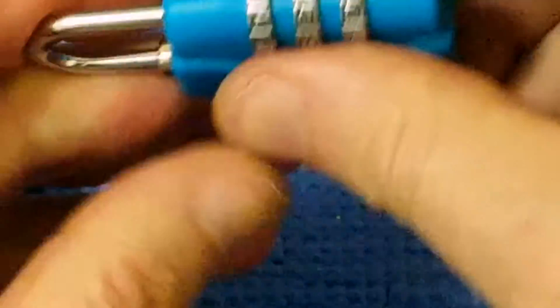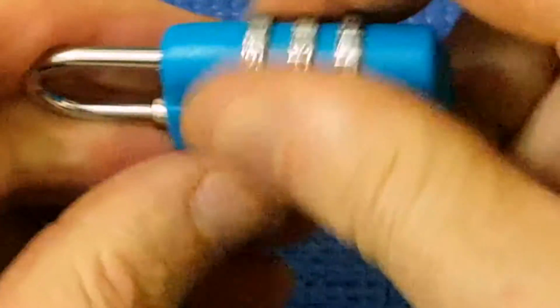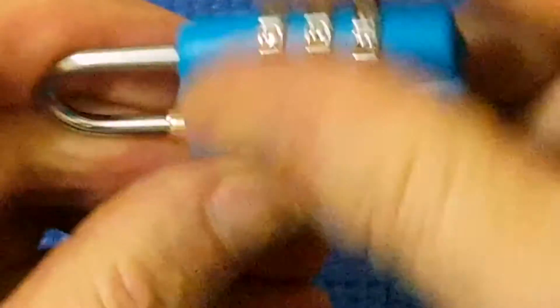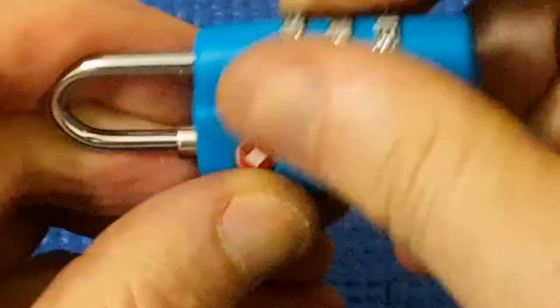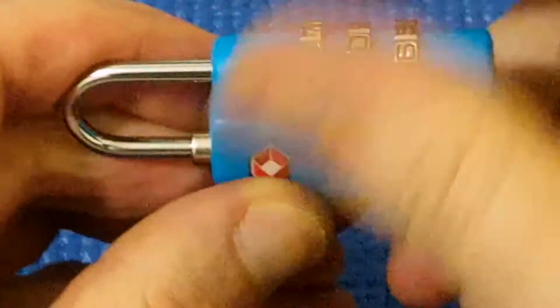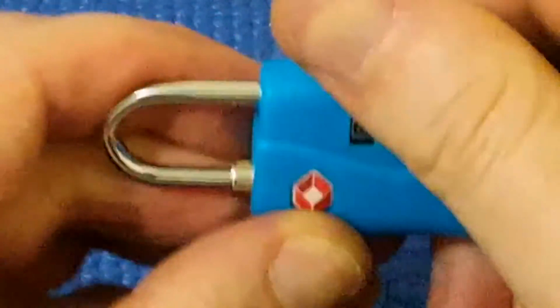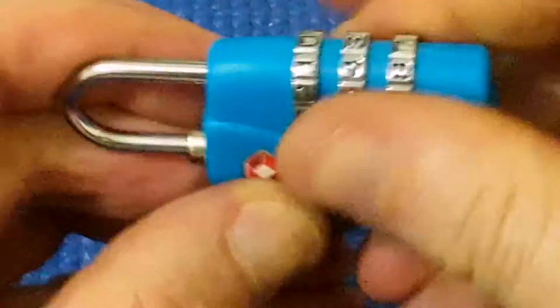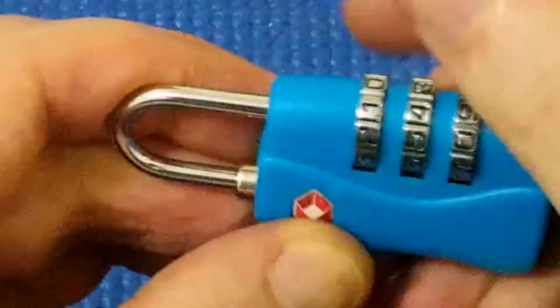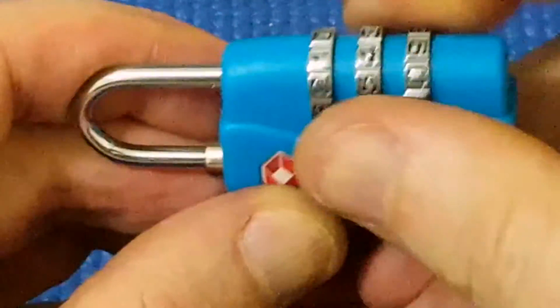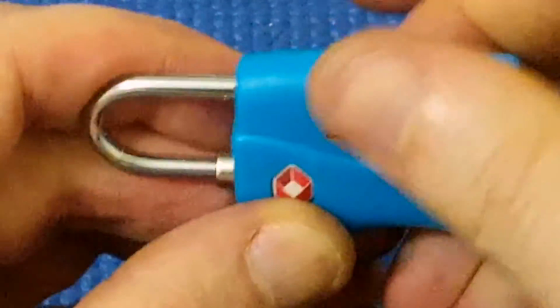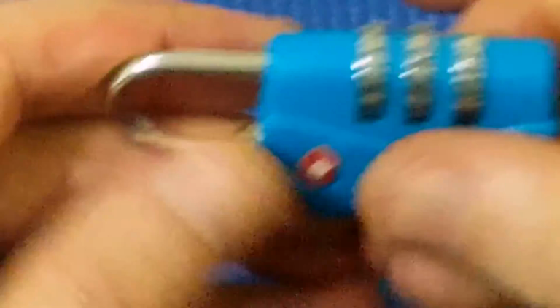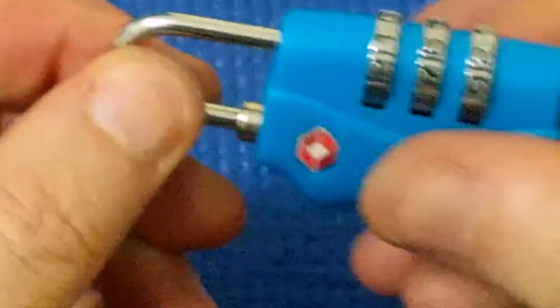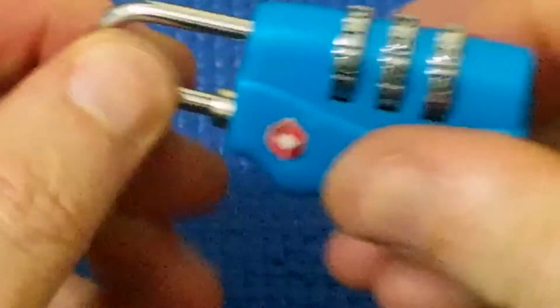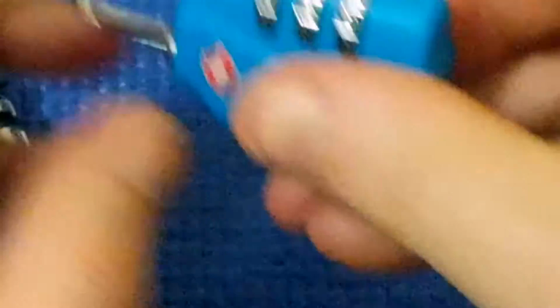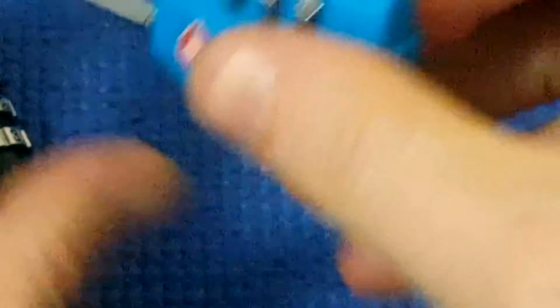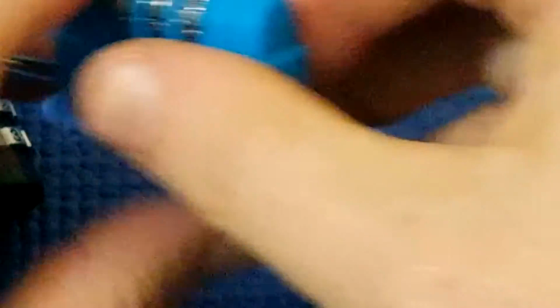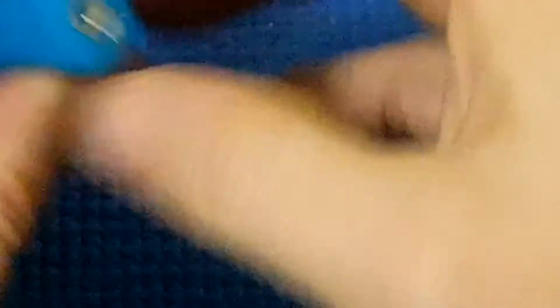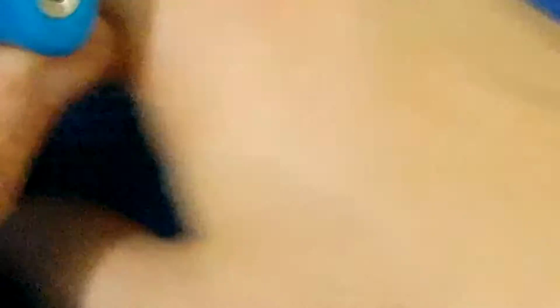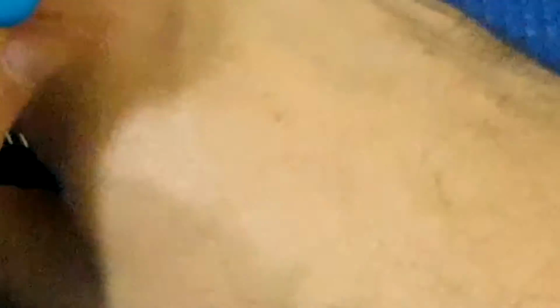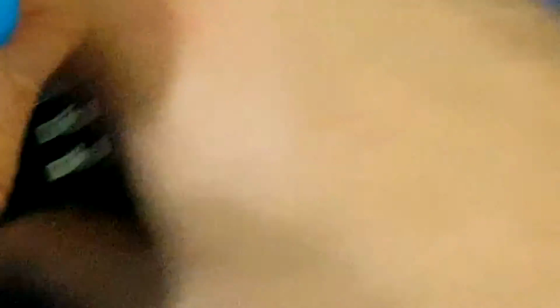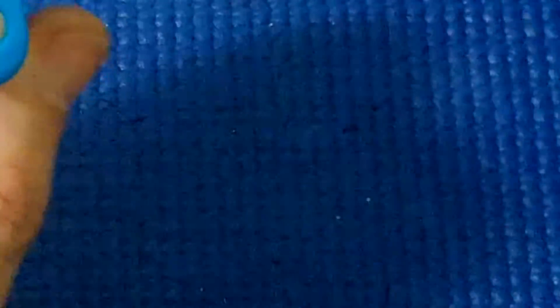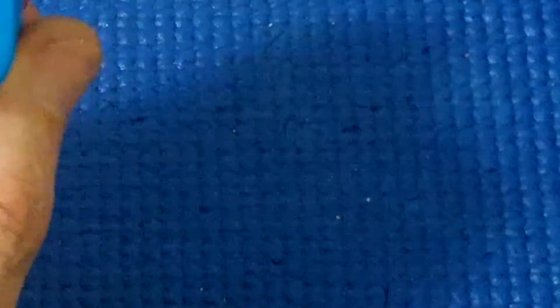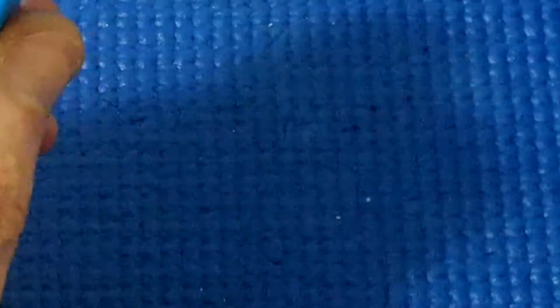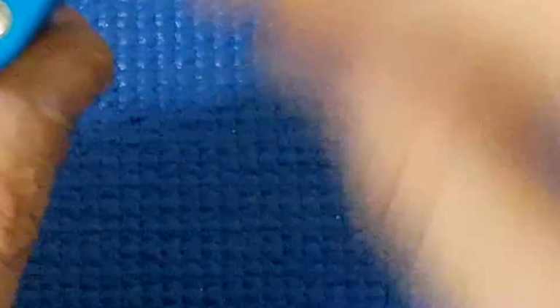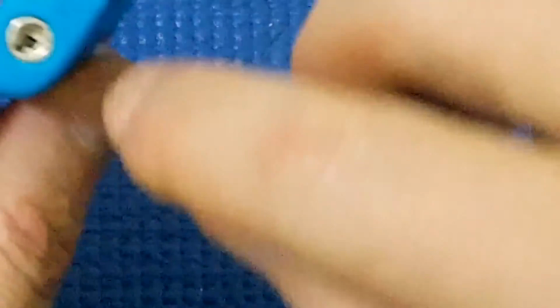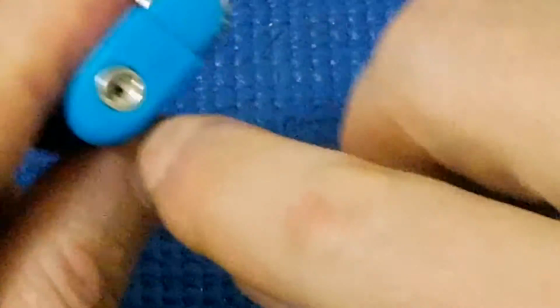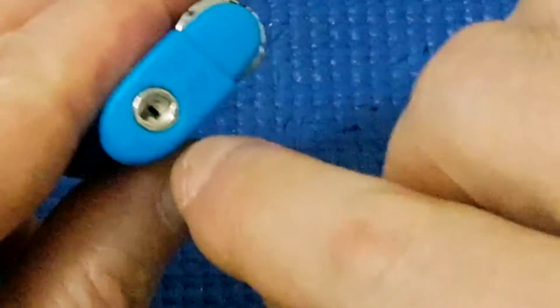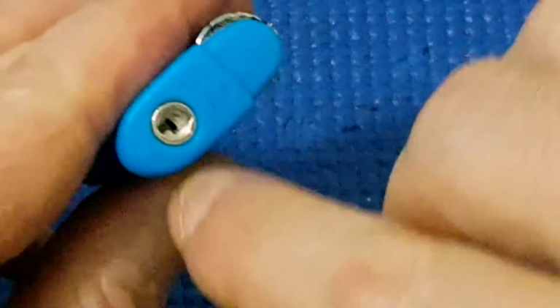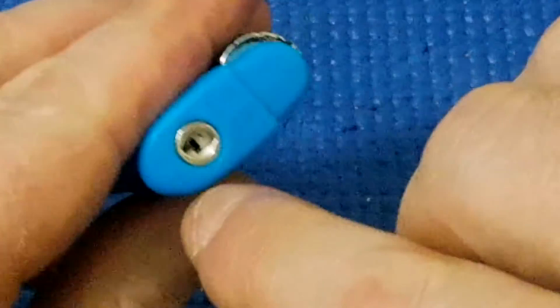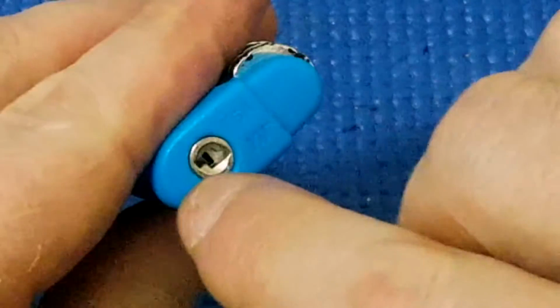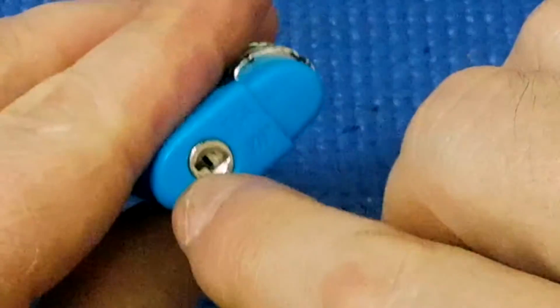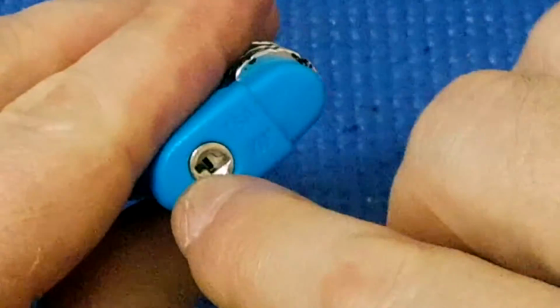I'm going to lock this back up again. The next thing to do is try and pick this.